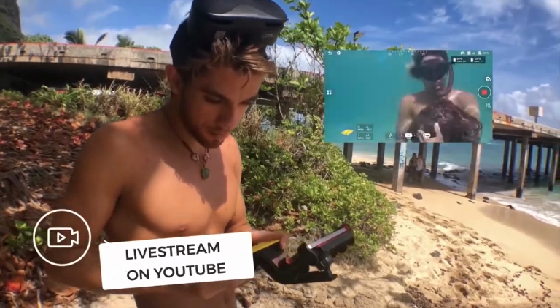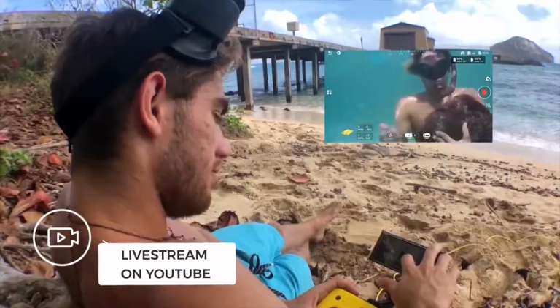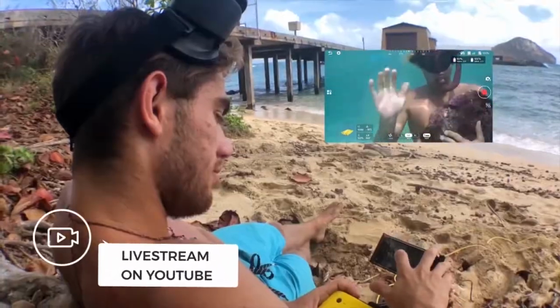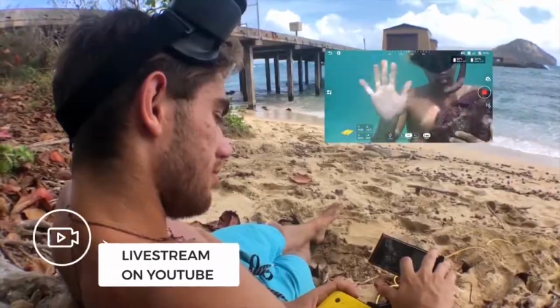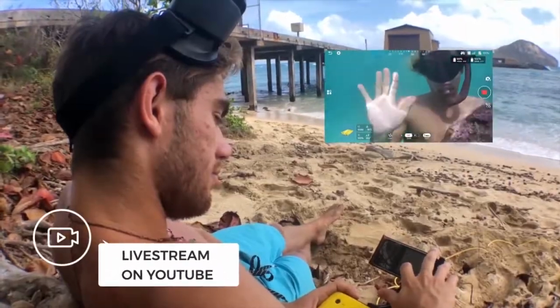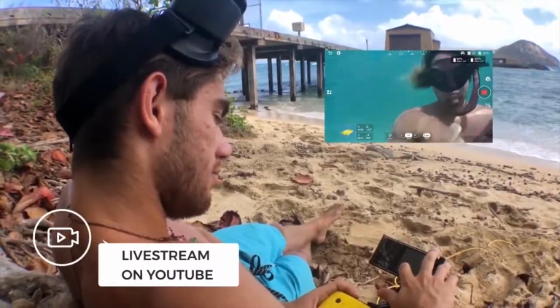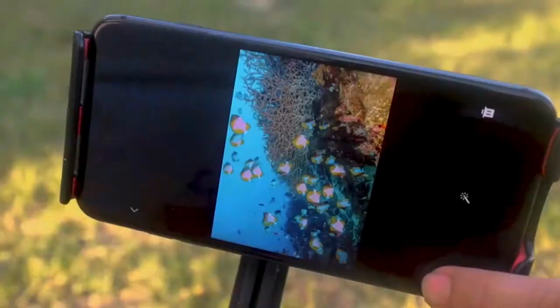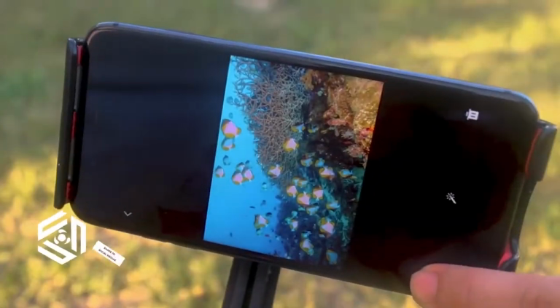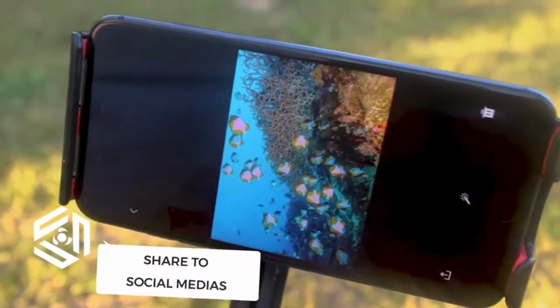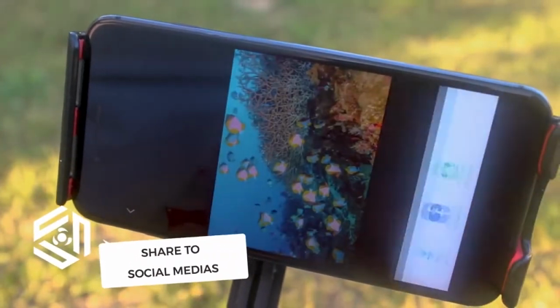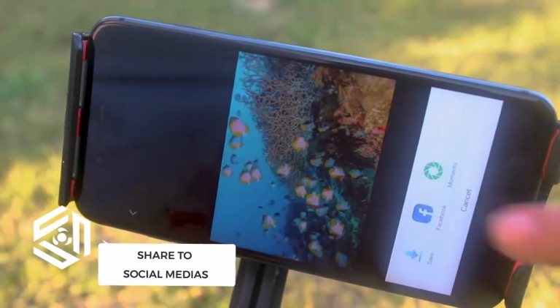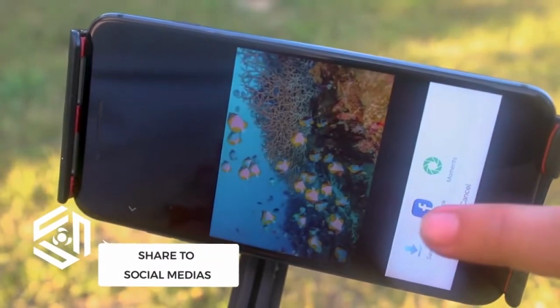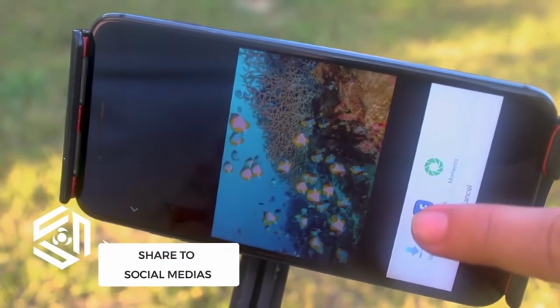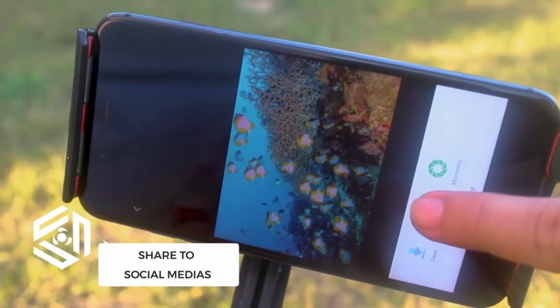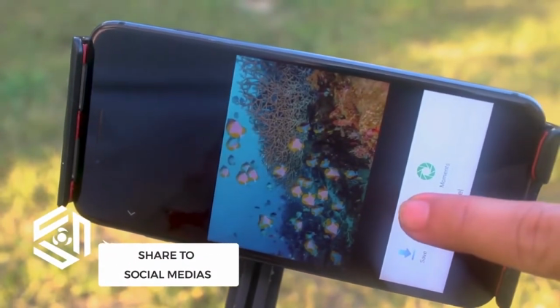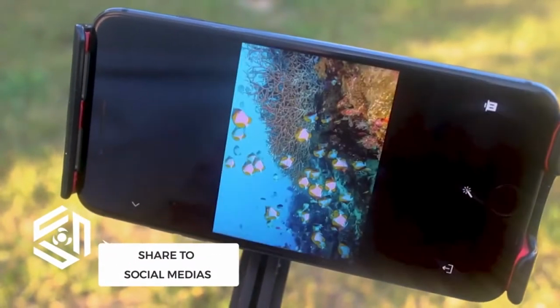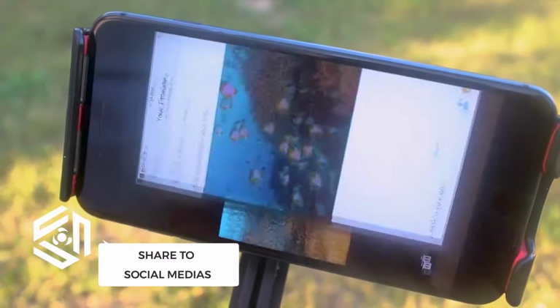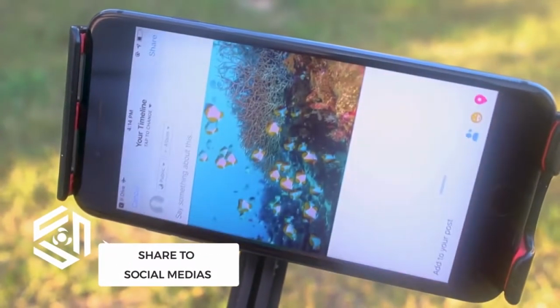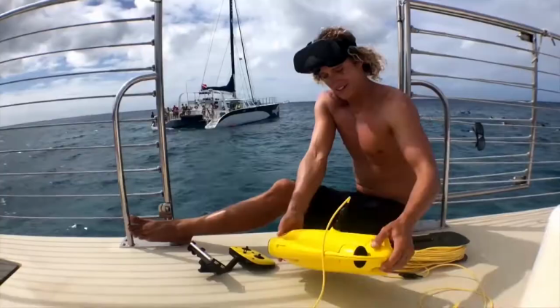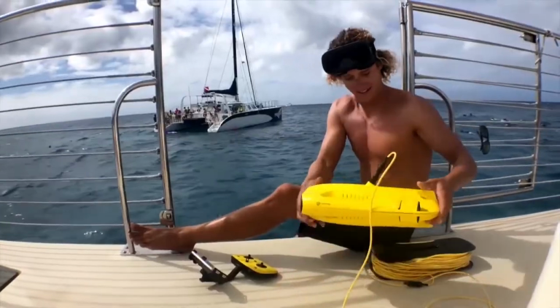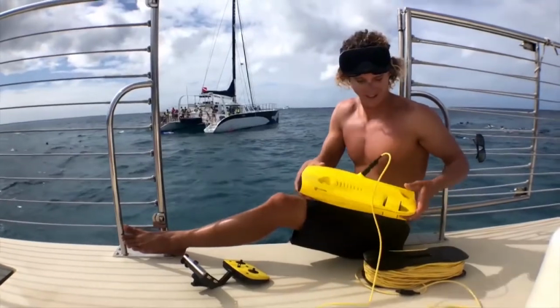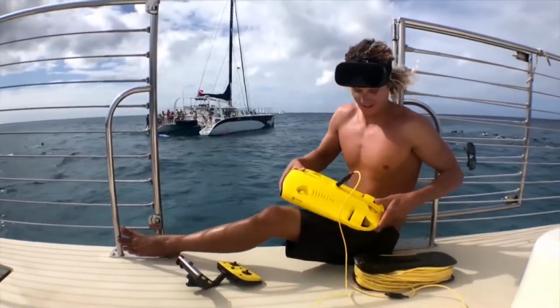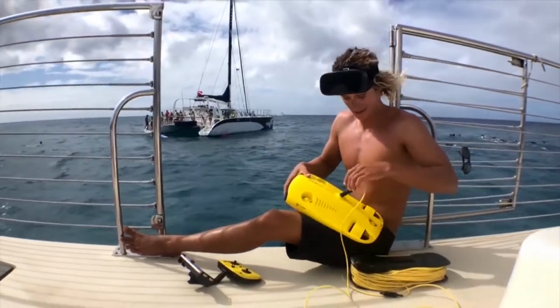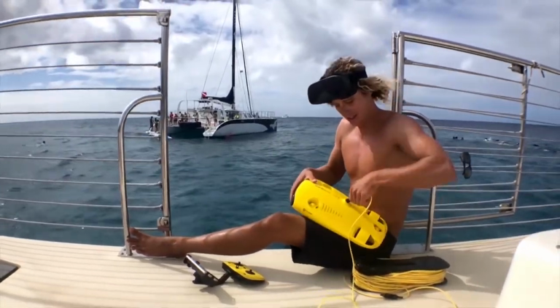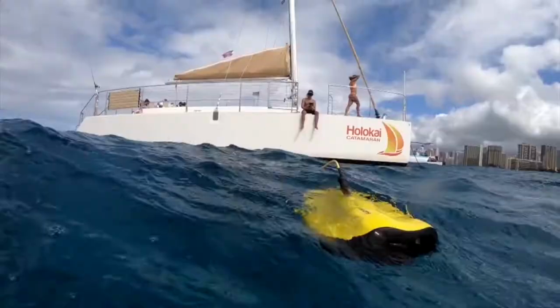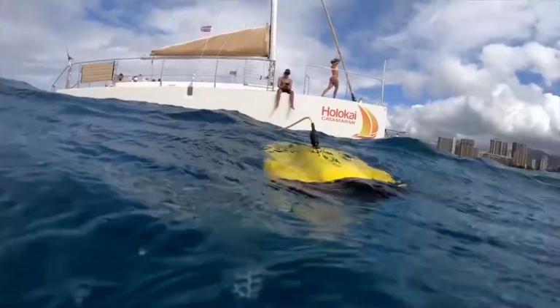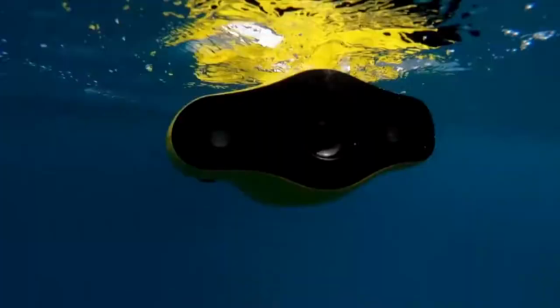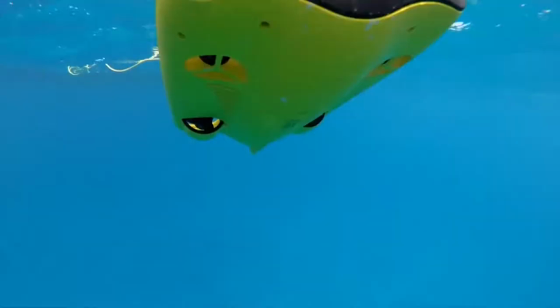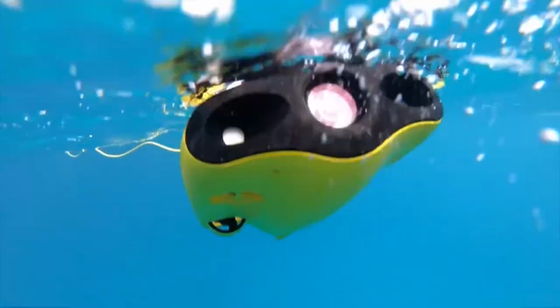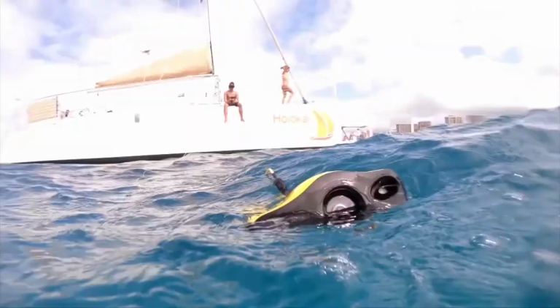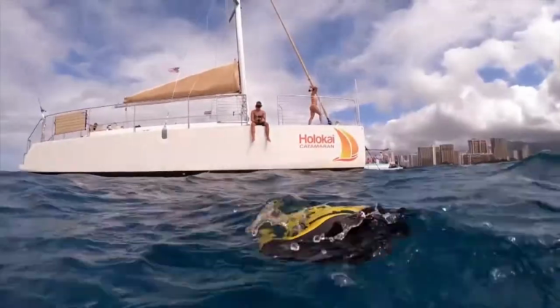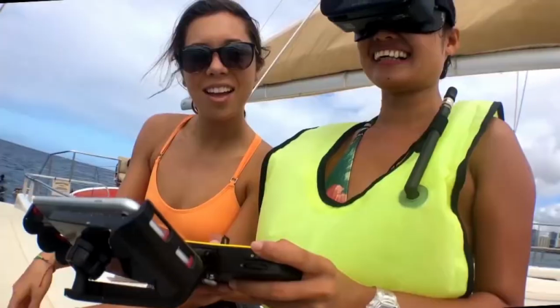You can even live stream on YouTube and share instantly to Facebook so that all your friends and fans can join in the fun.